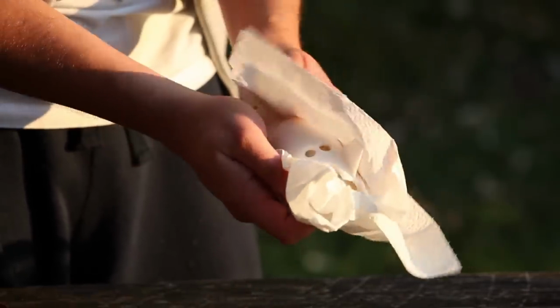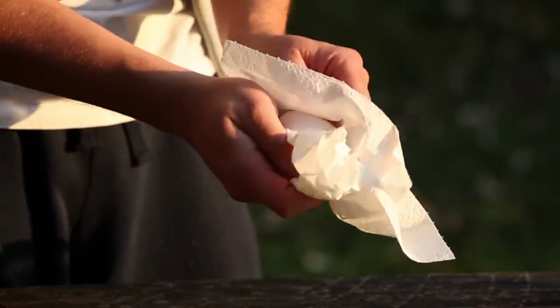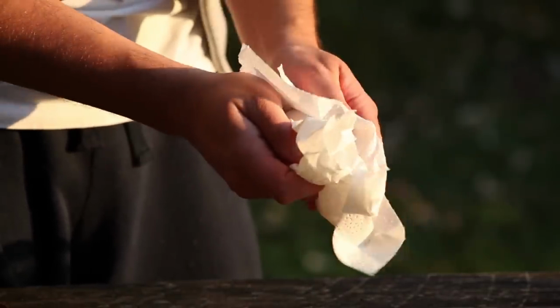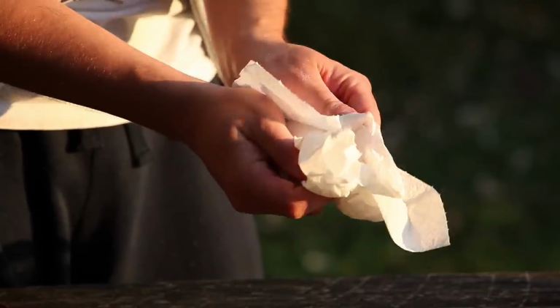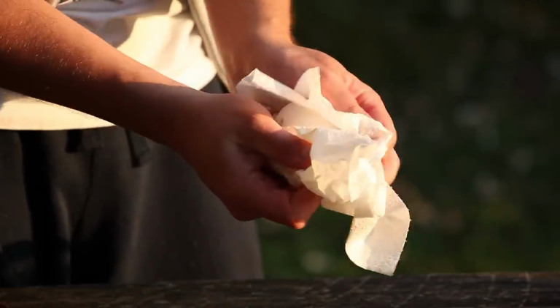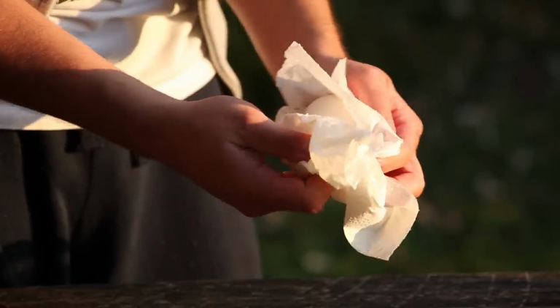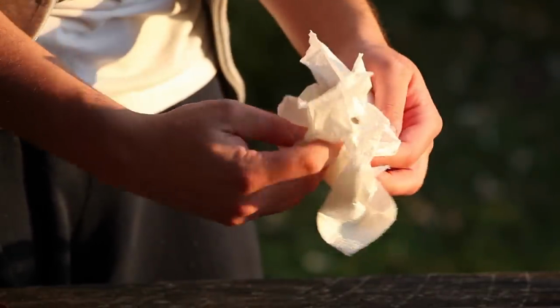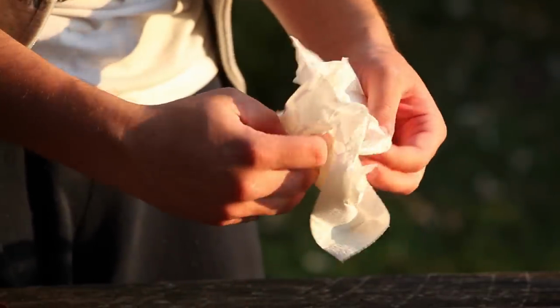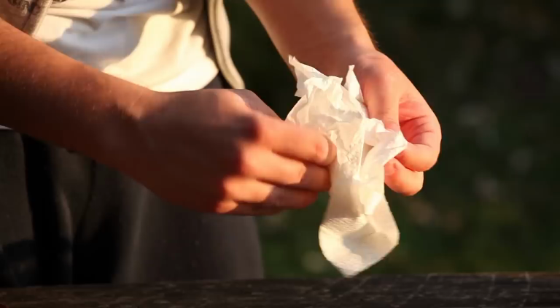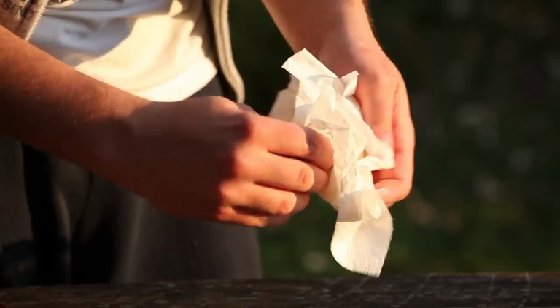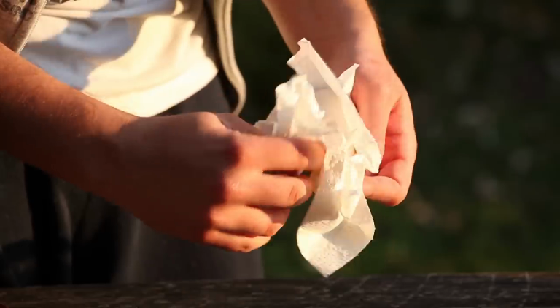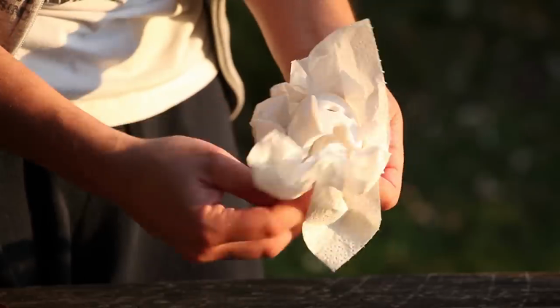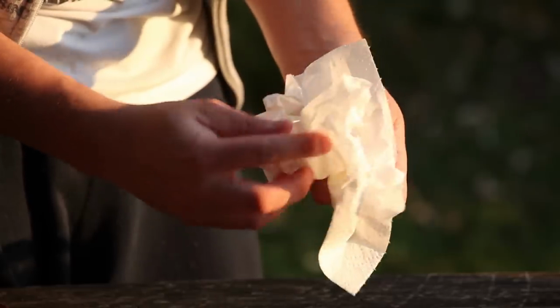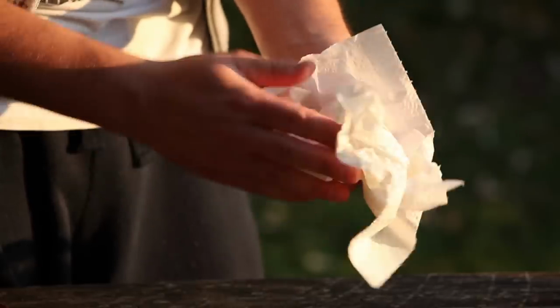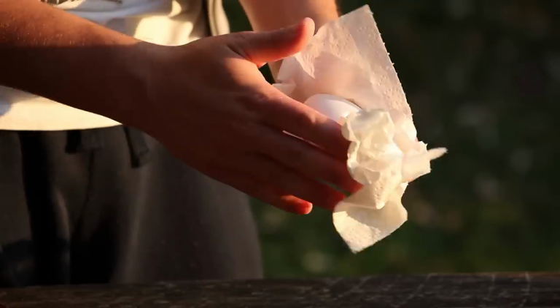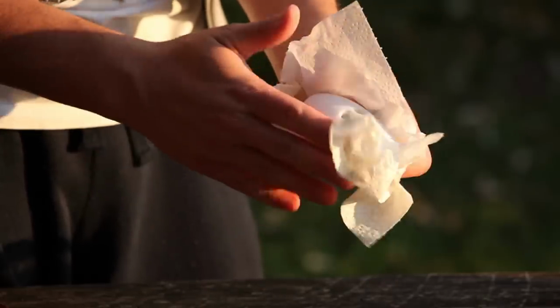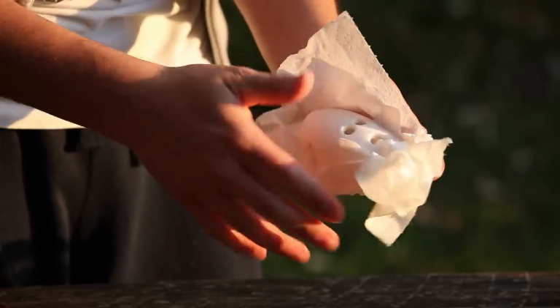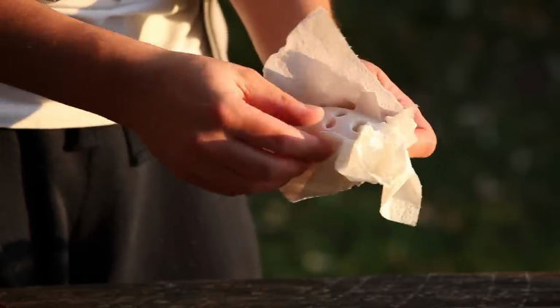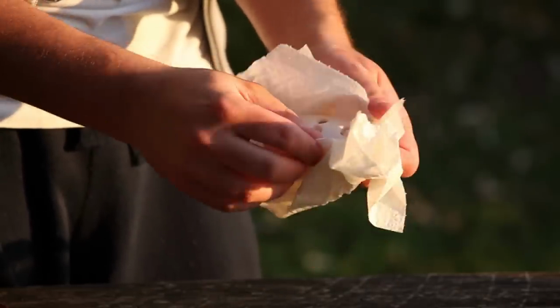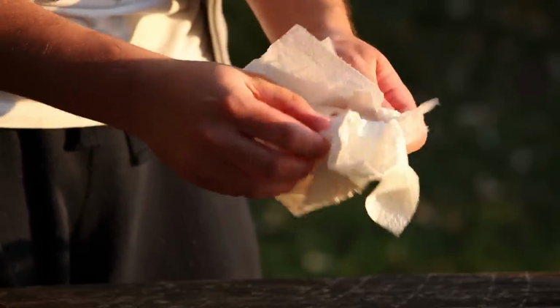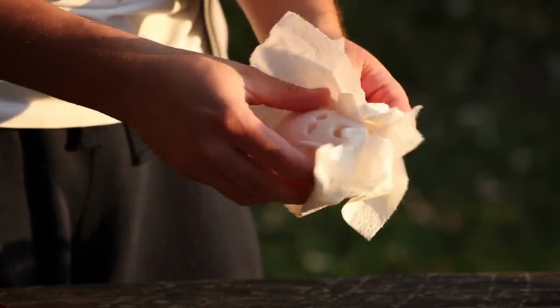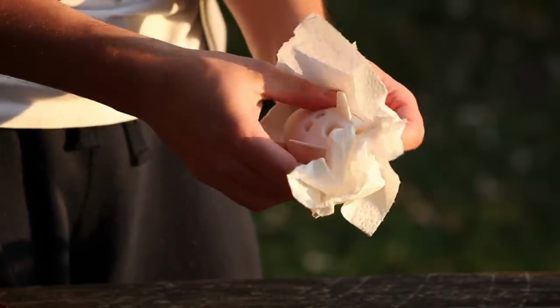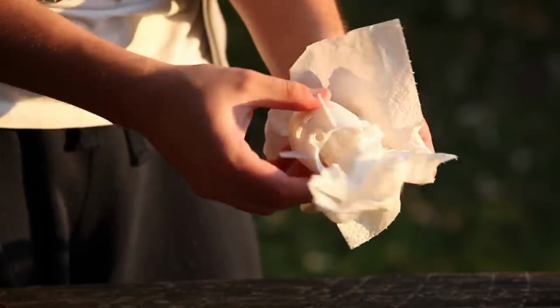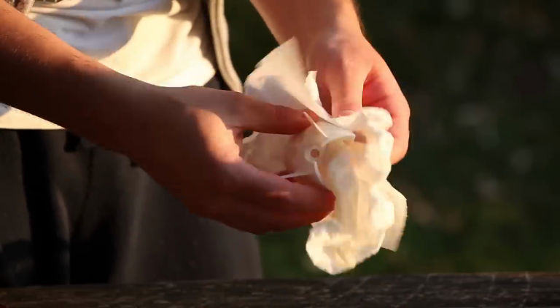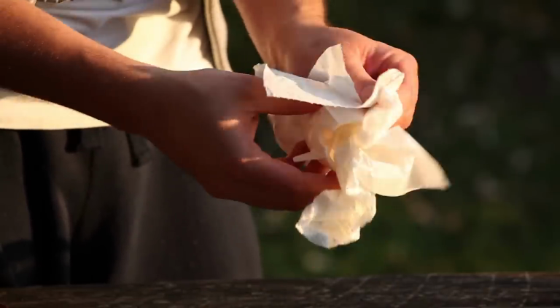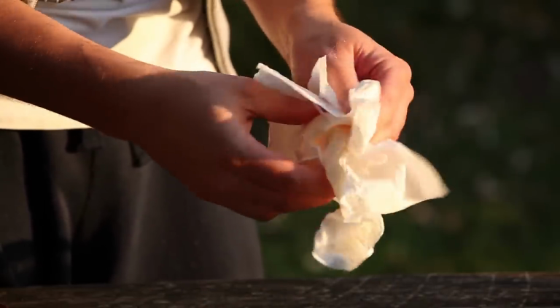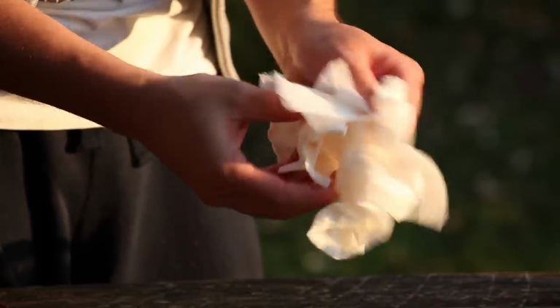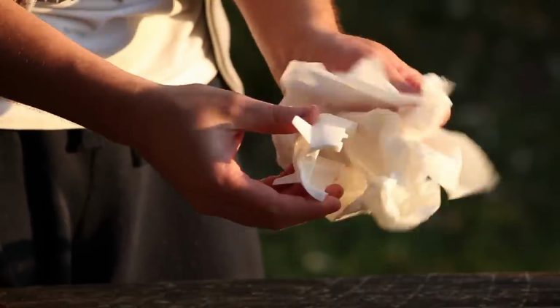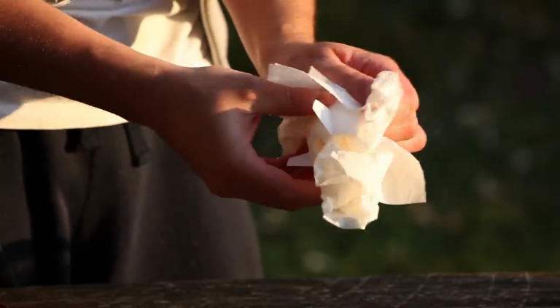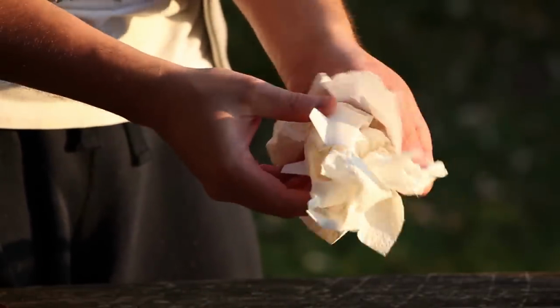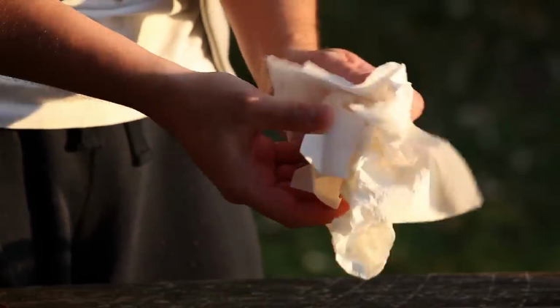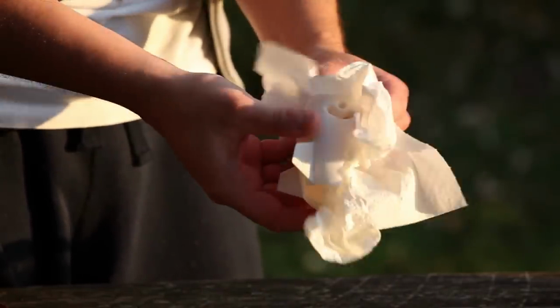Clean the part in fresh water and wipe it with a paper towel. Make sure to get all the particles out and that it is completely dry before the next step.